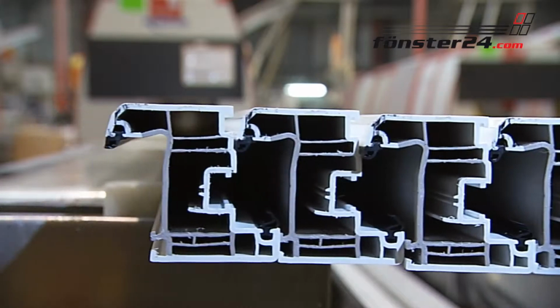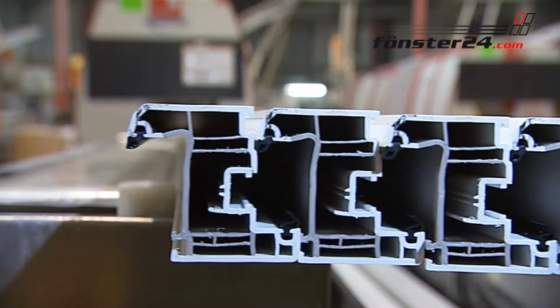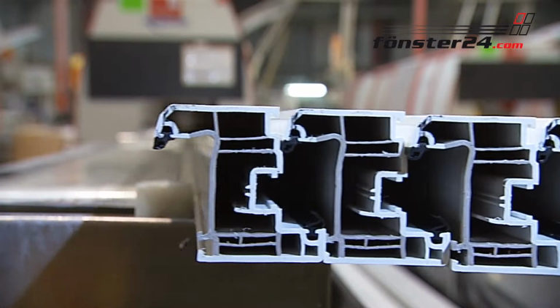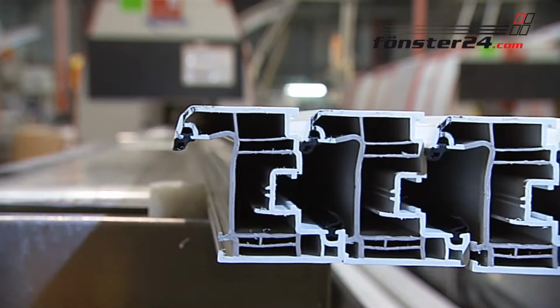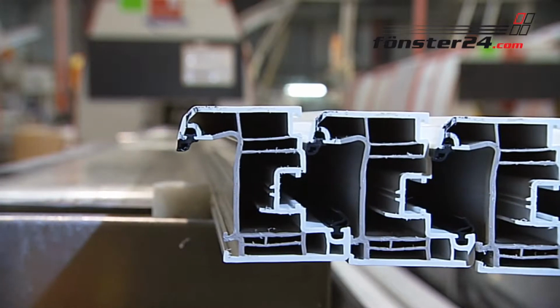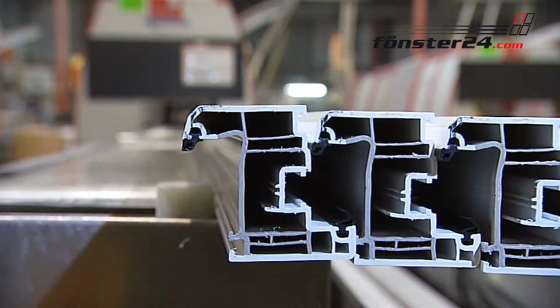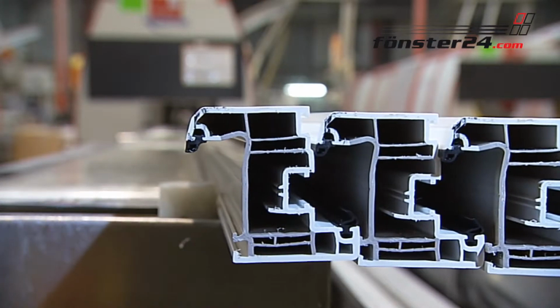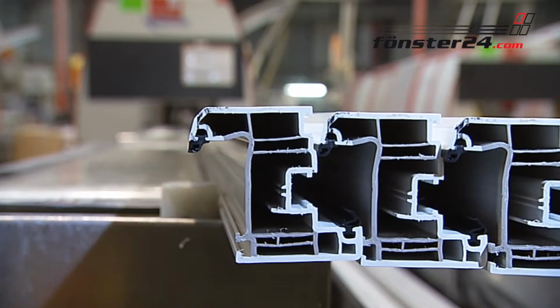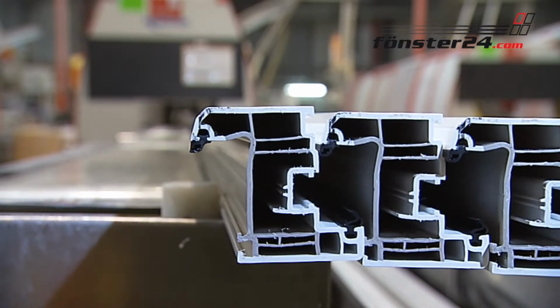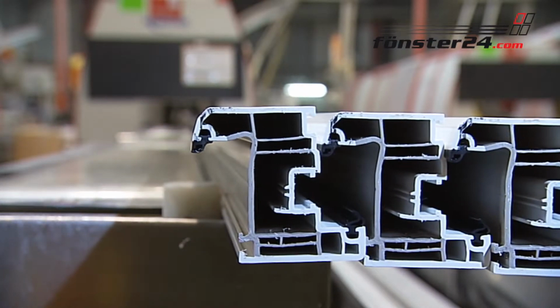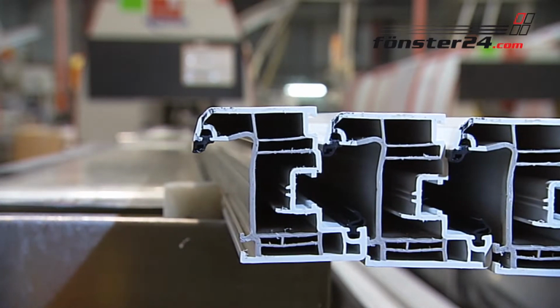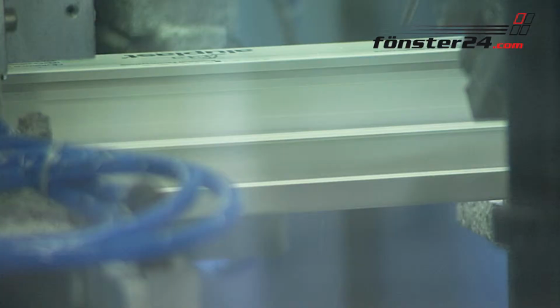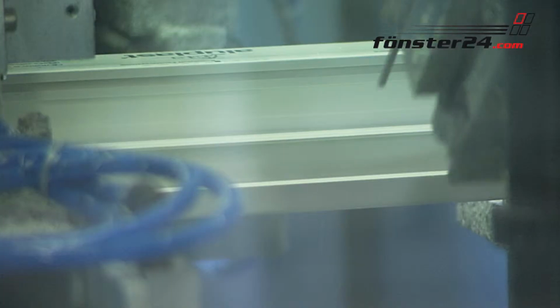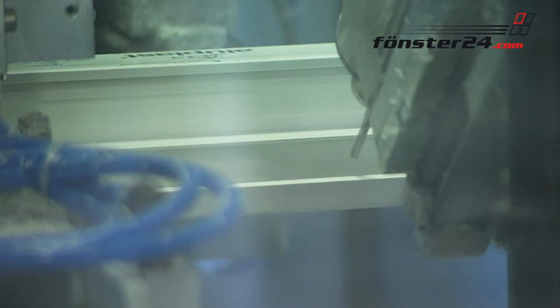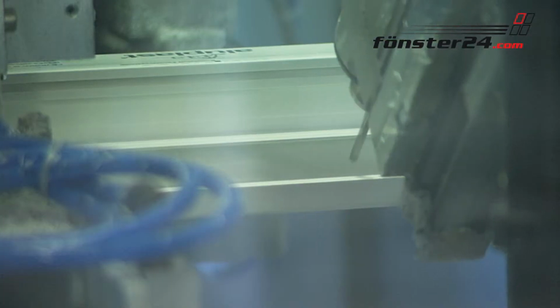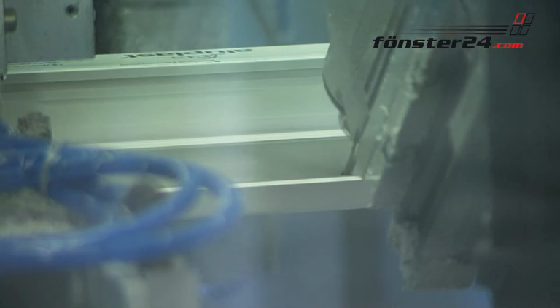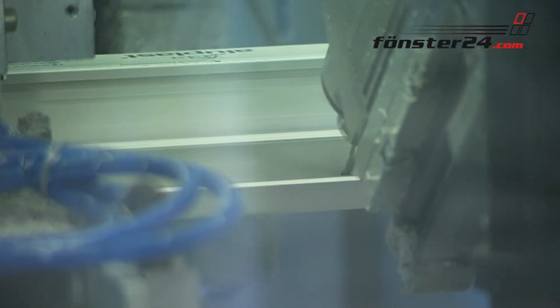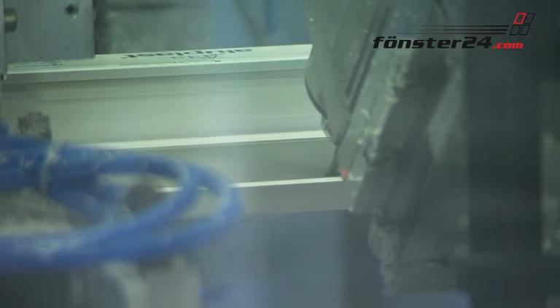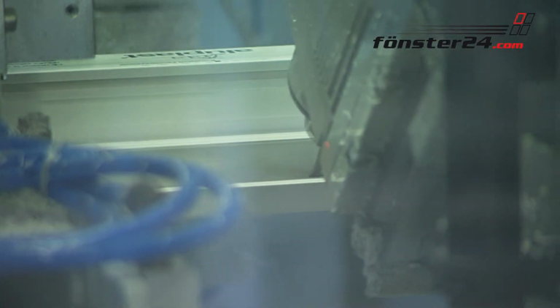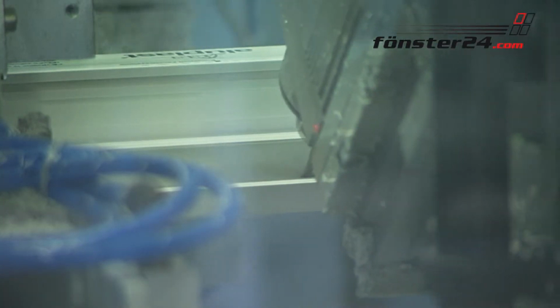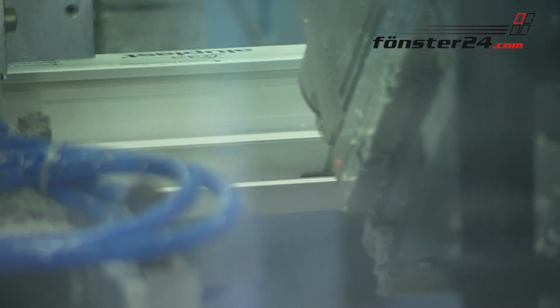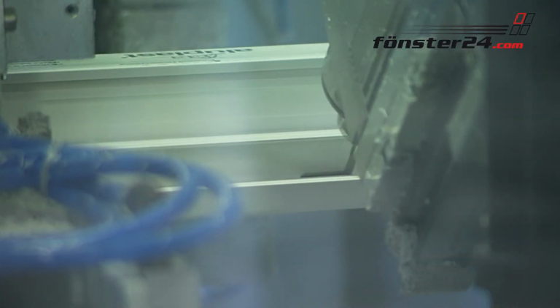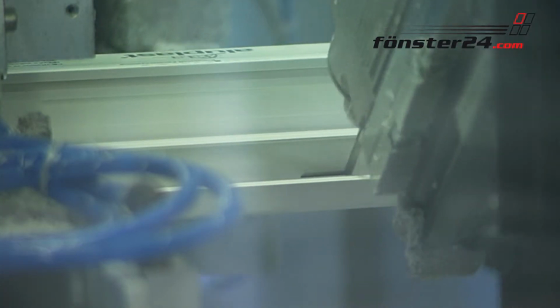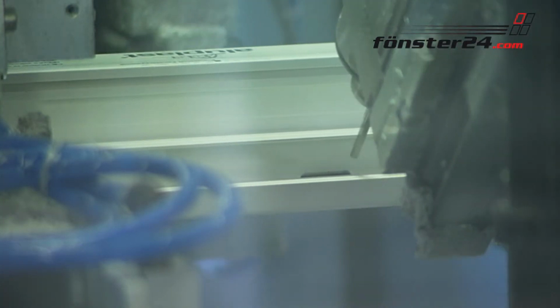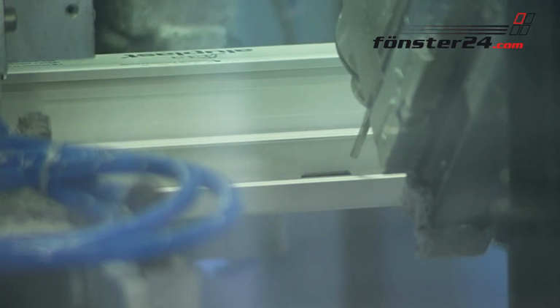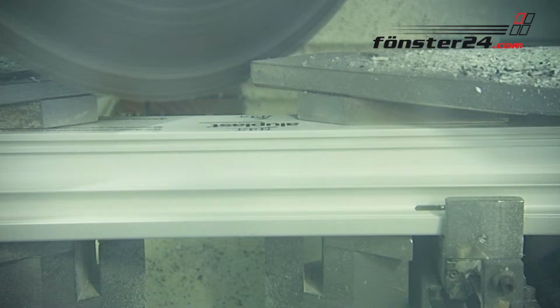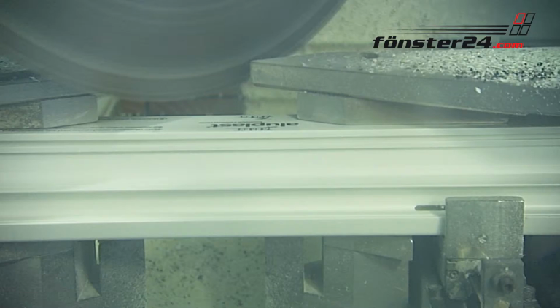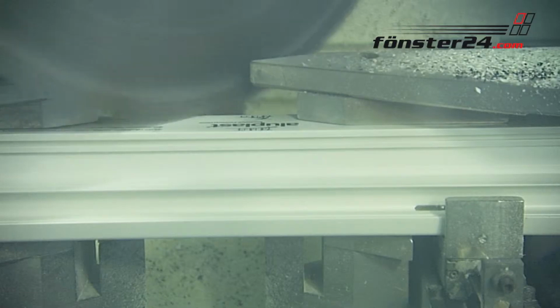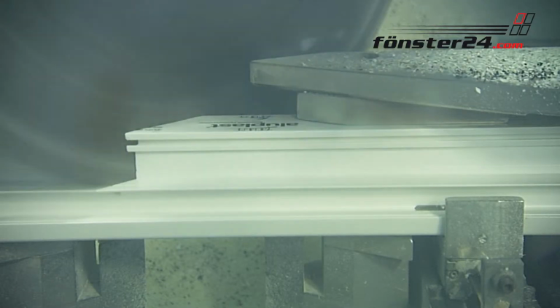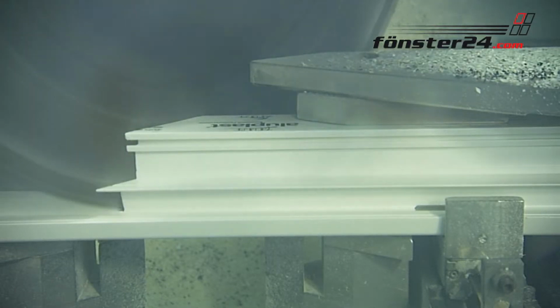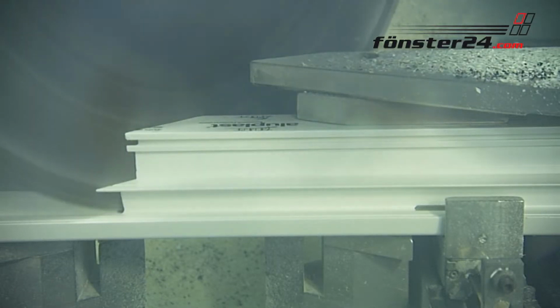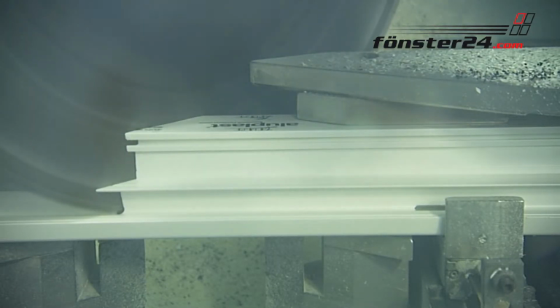In the next work step, the tested profiles receive ventilation and water slots and are cut to size.